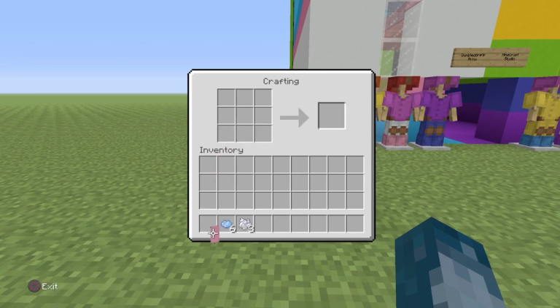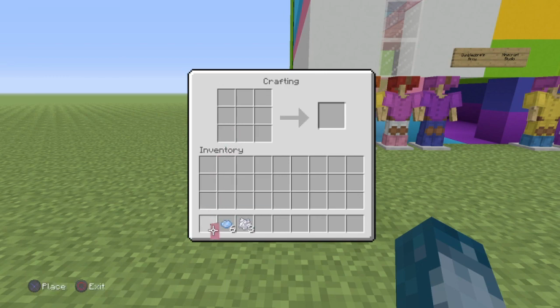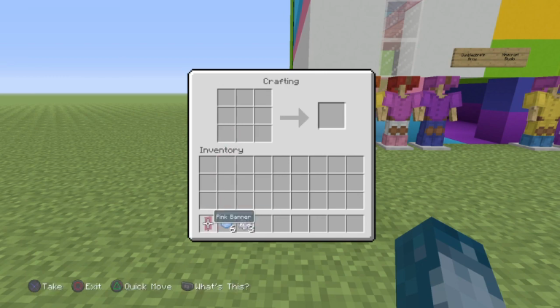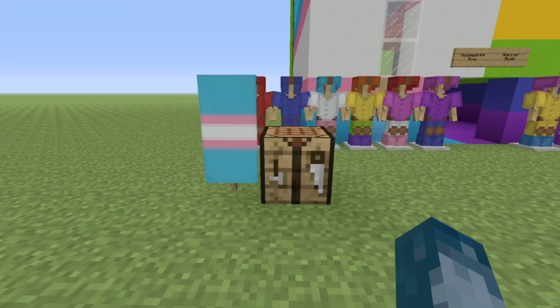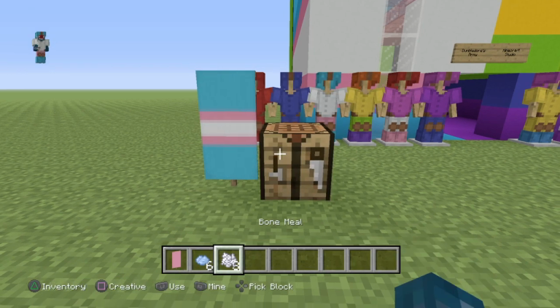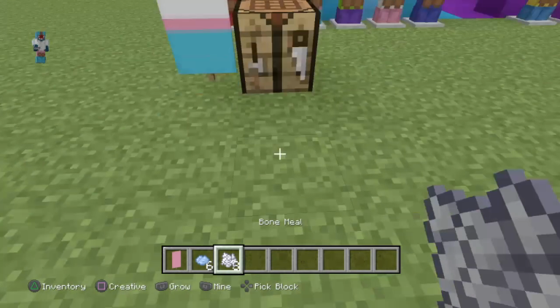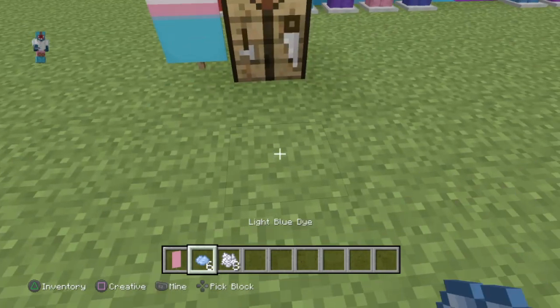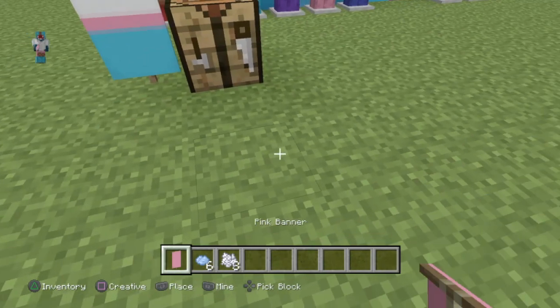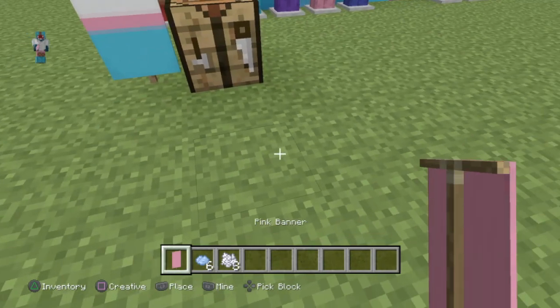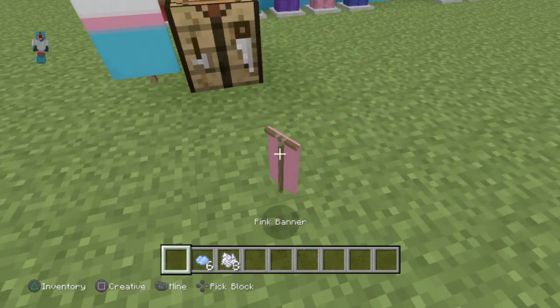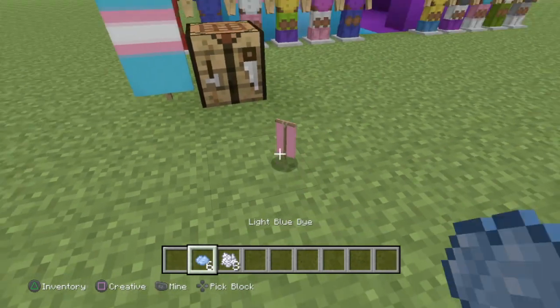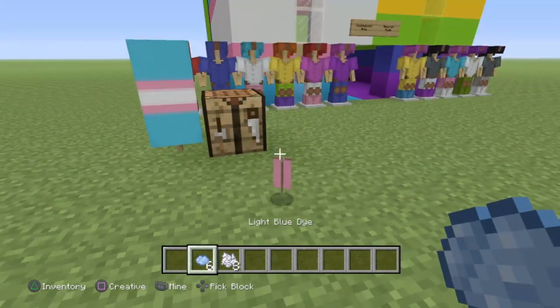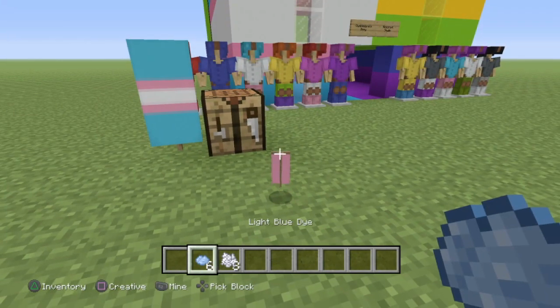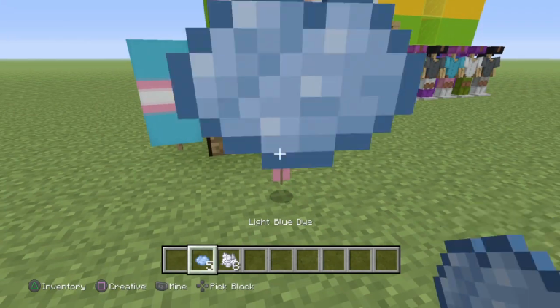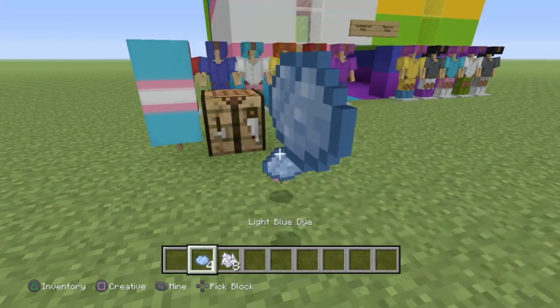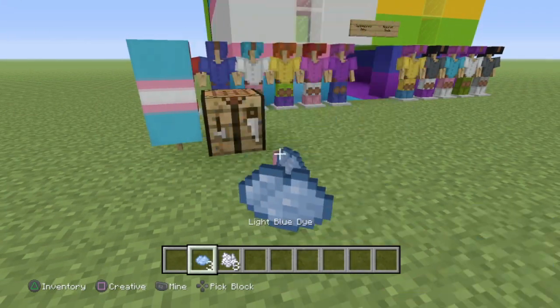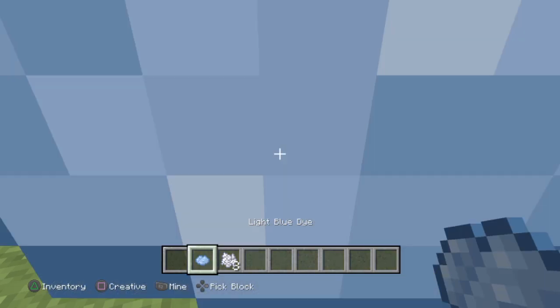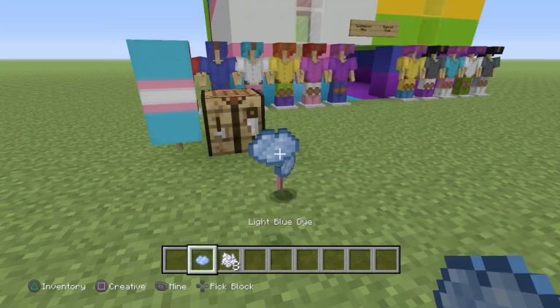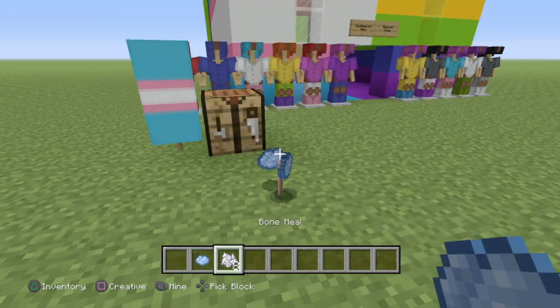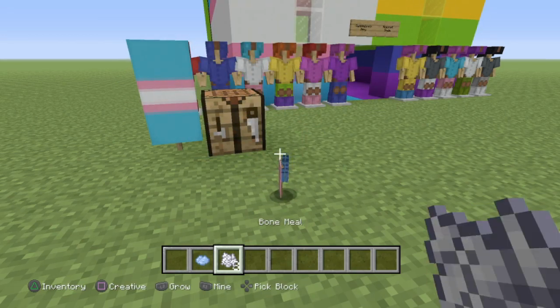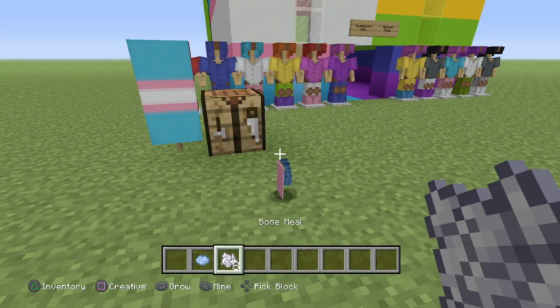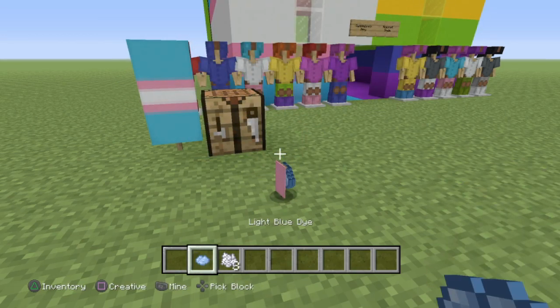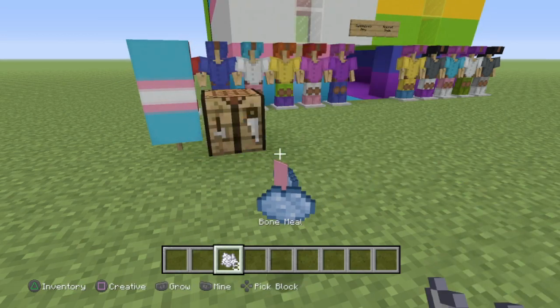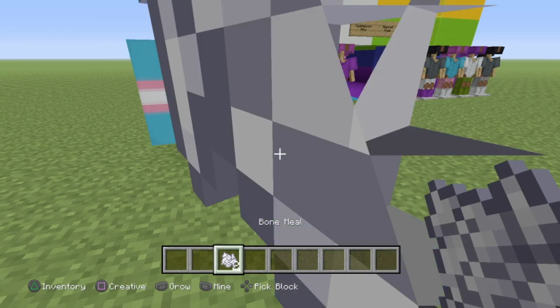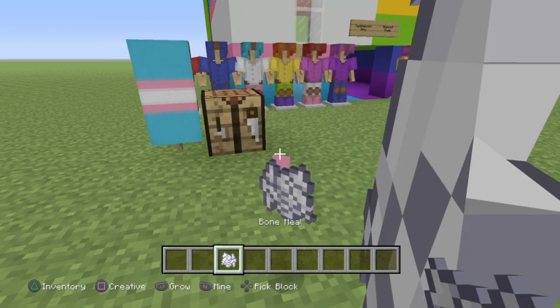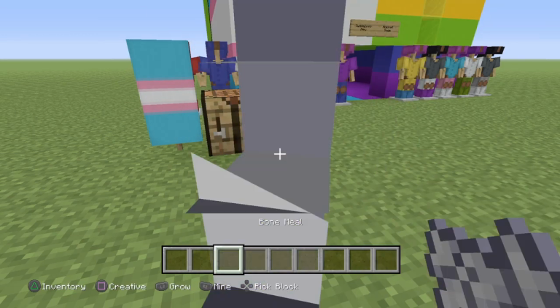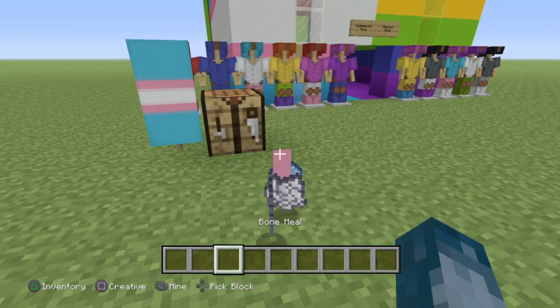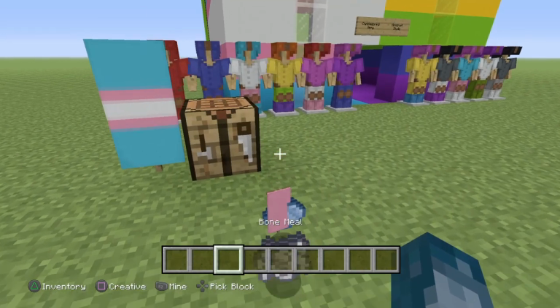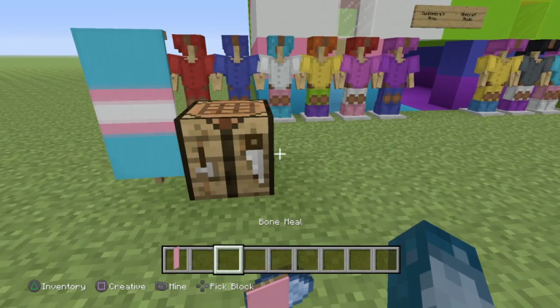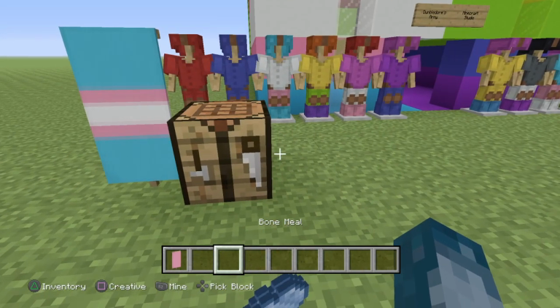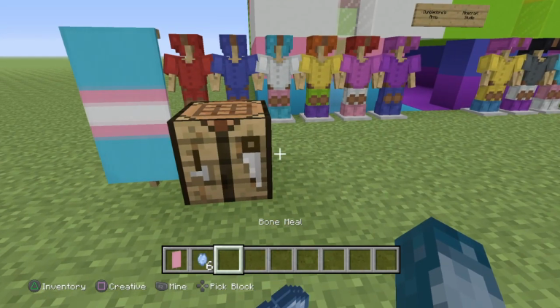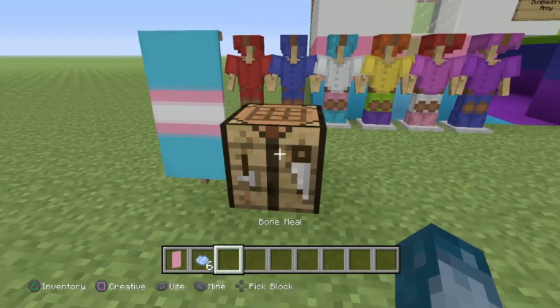What materials you'll need: you'll need a pink banner, six light blue dye, and three bone meal. Pretty simple.